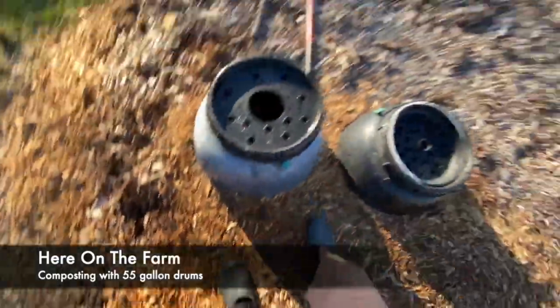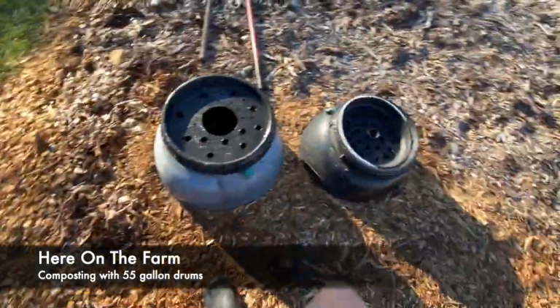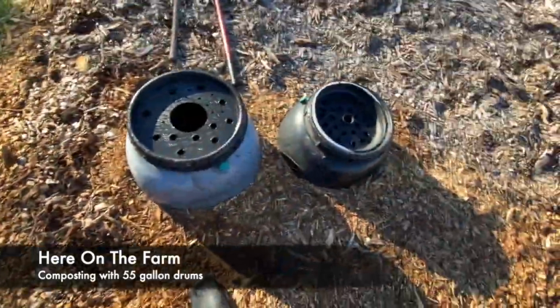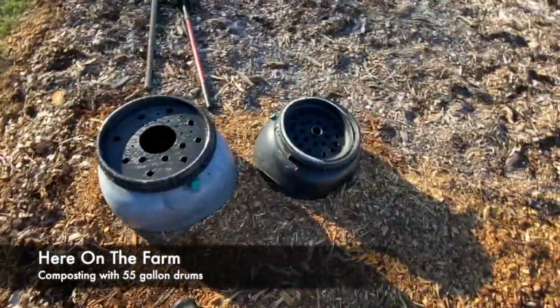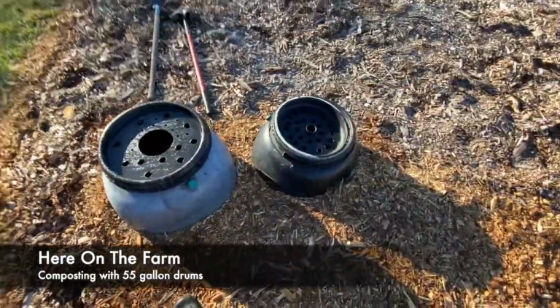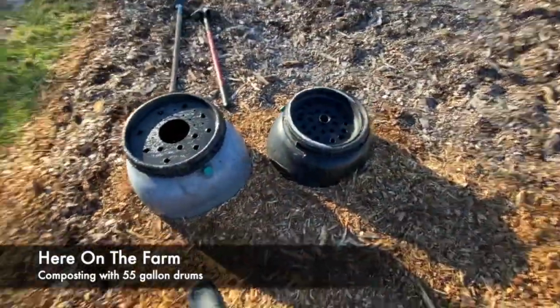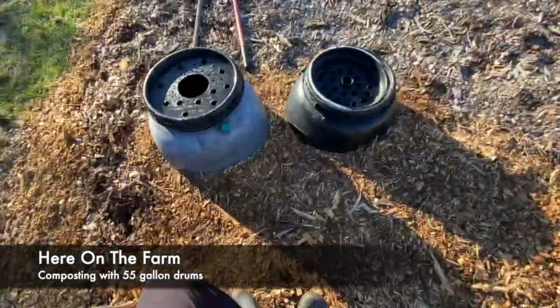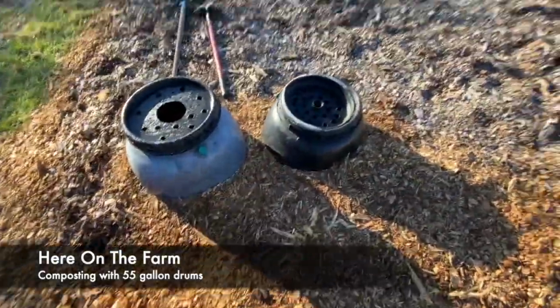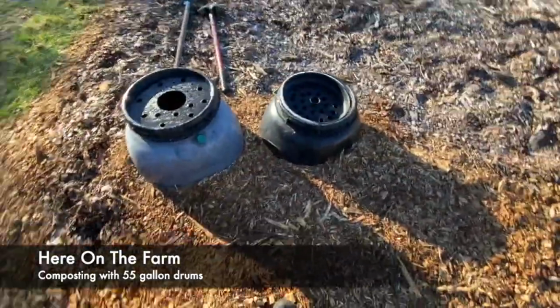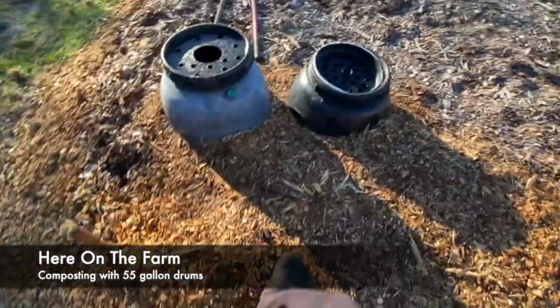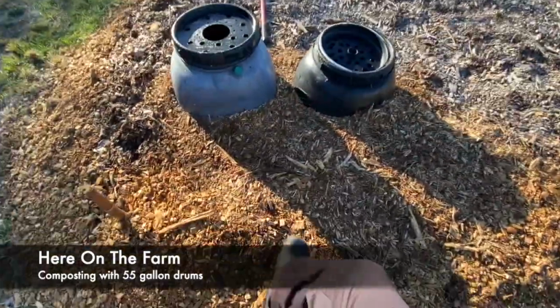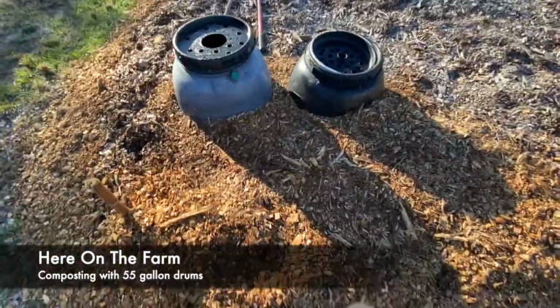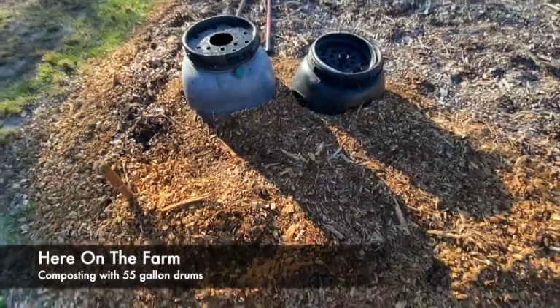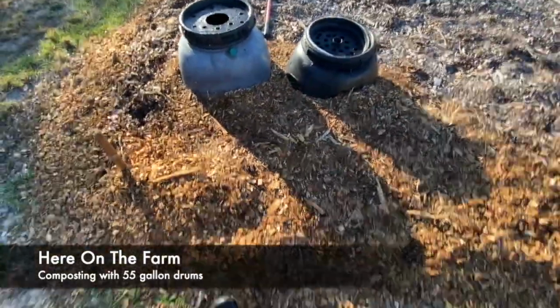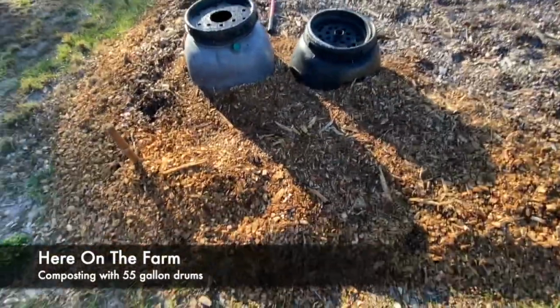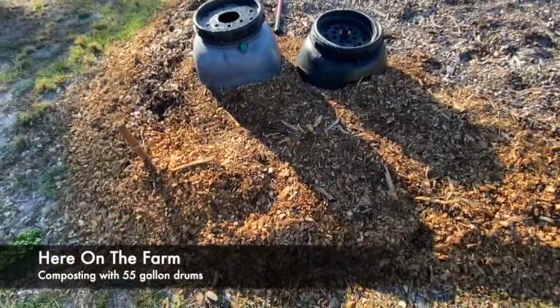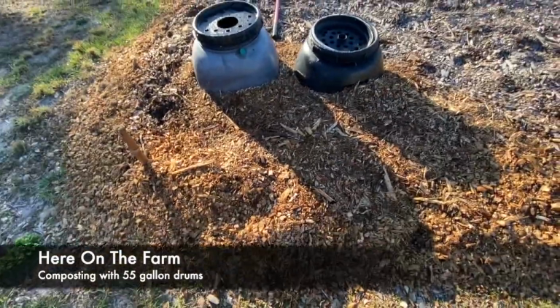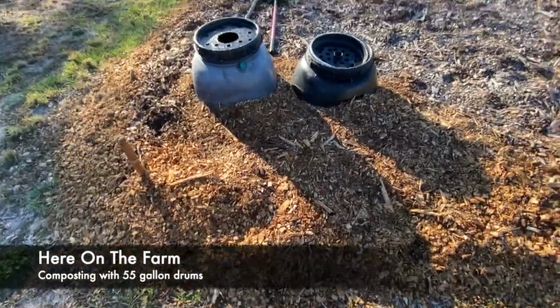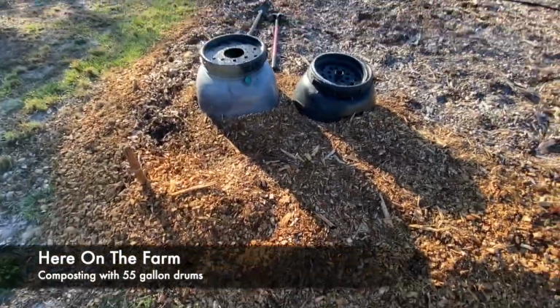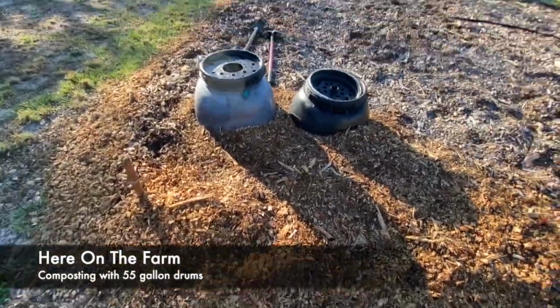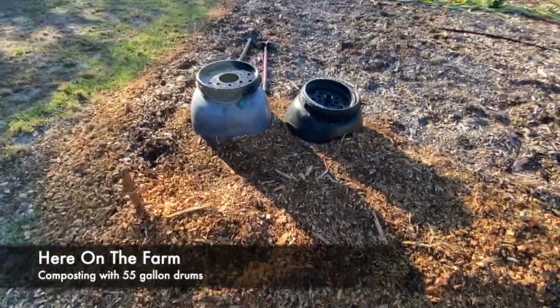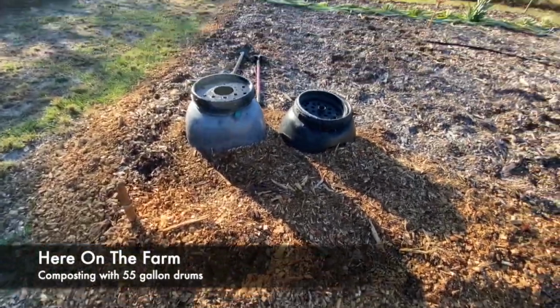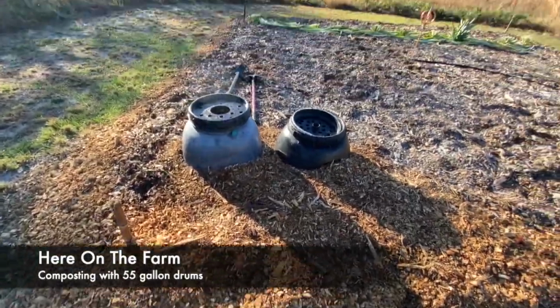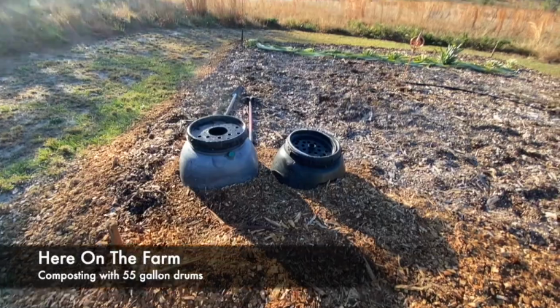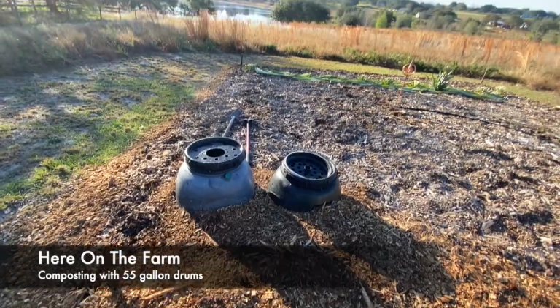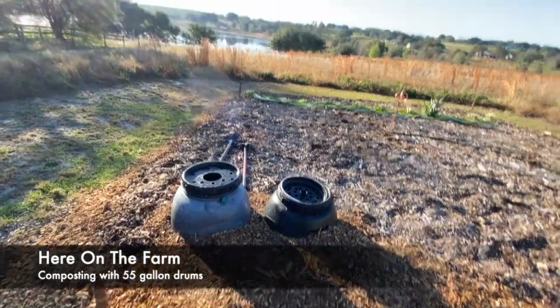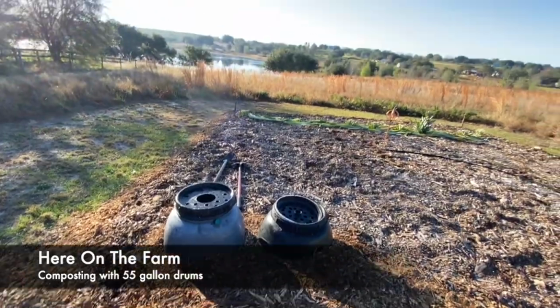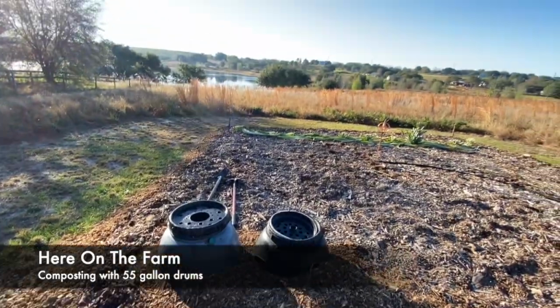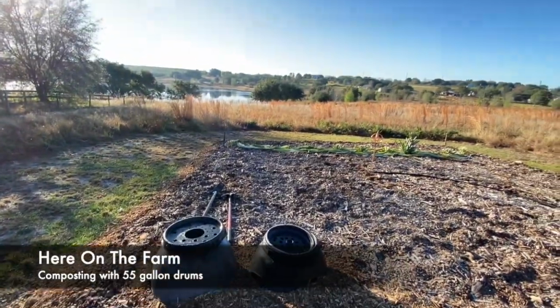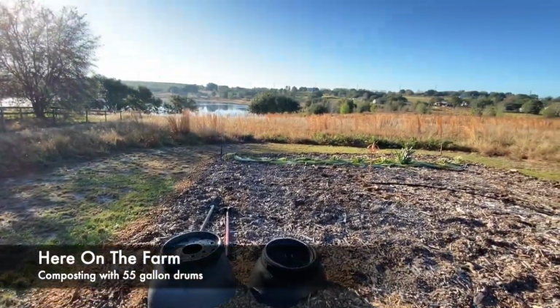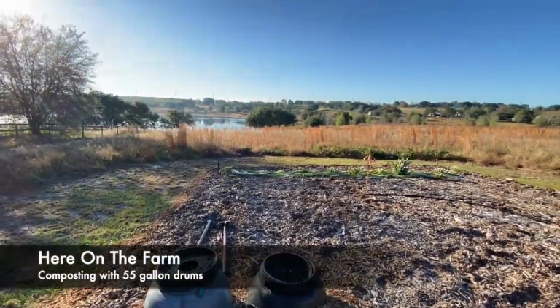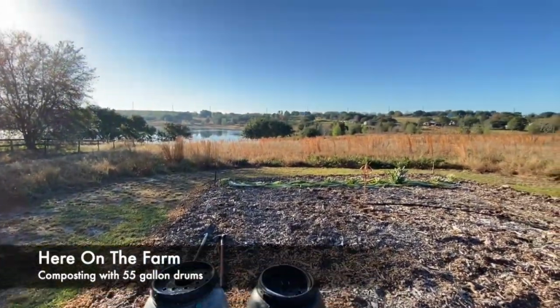And that's what I do for my compost here on the farm.